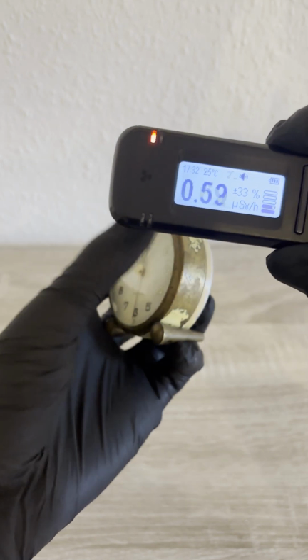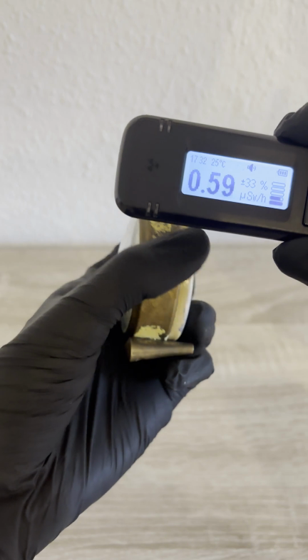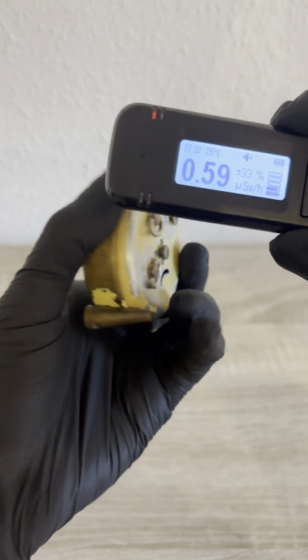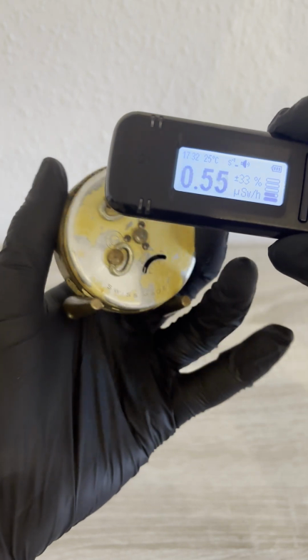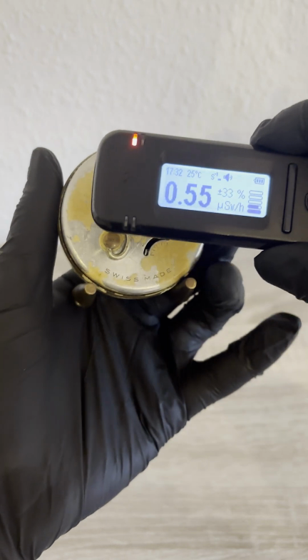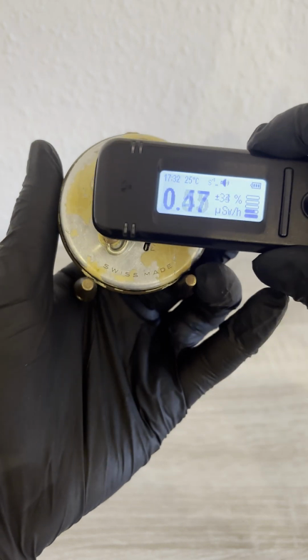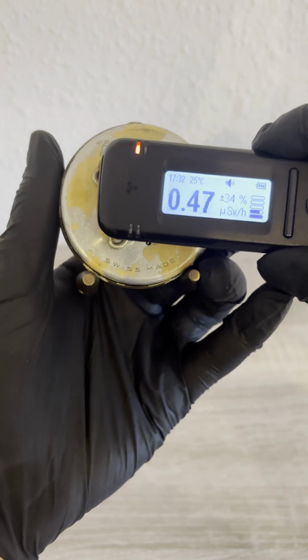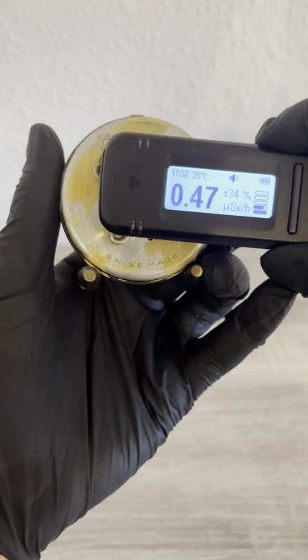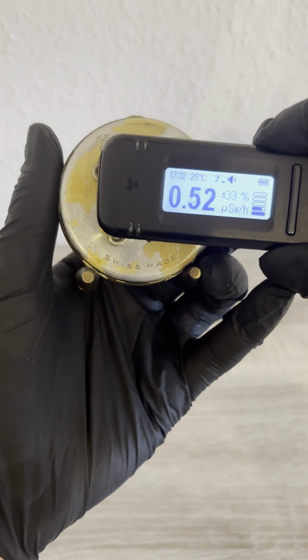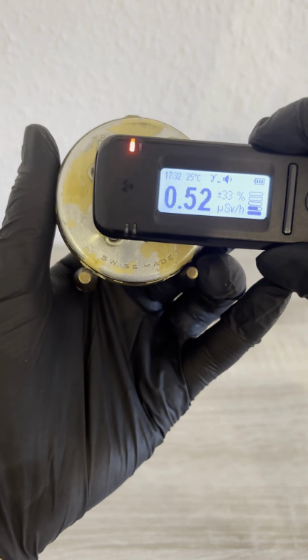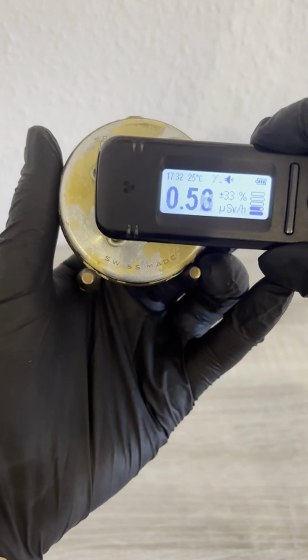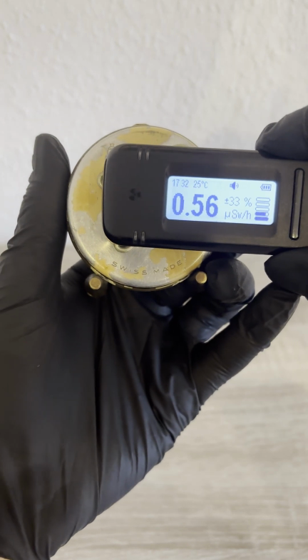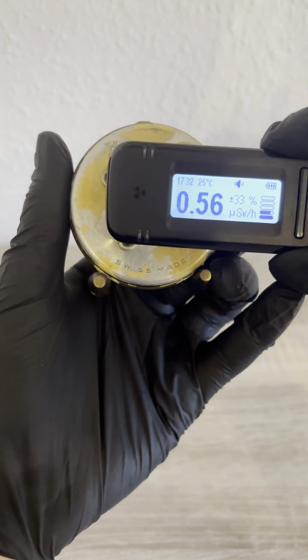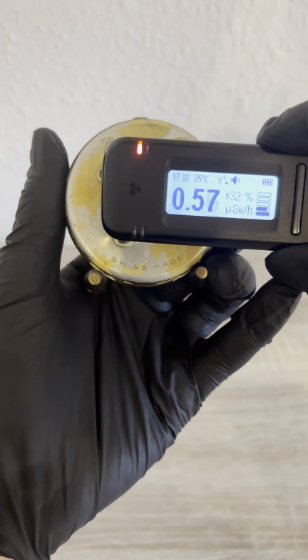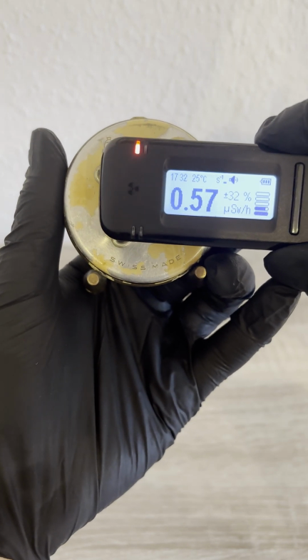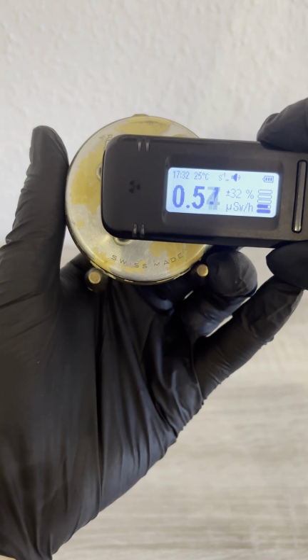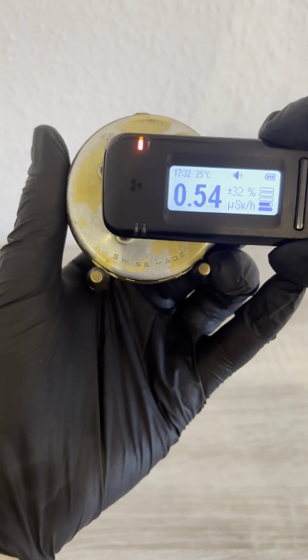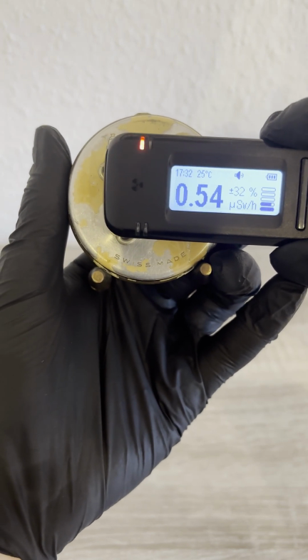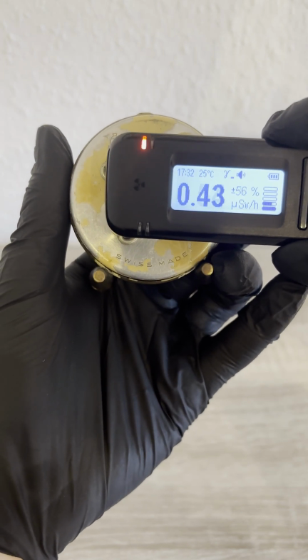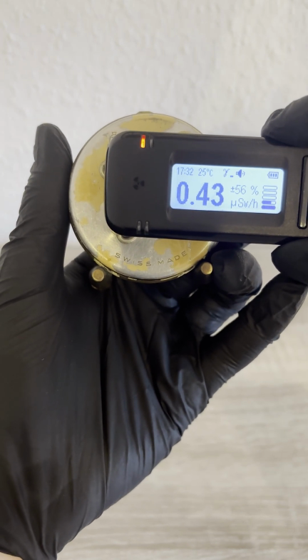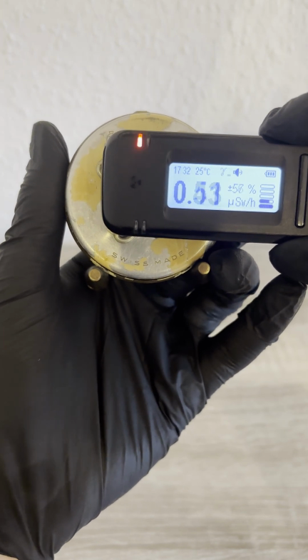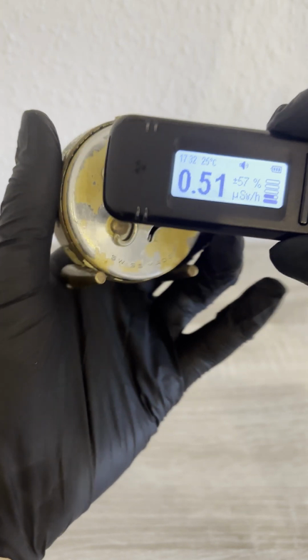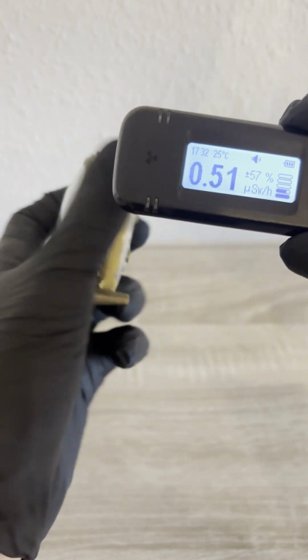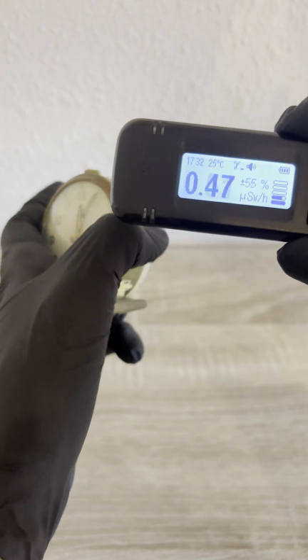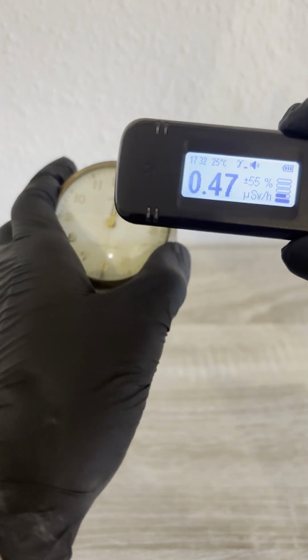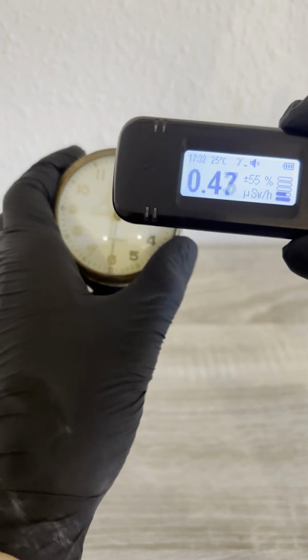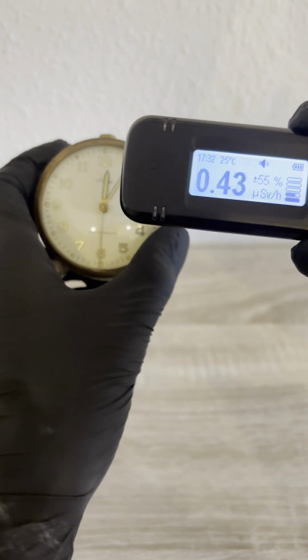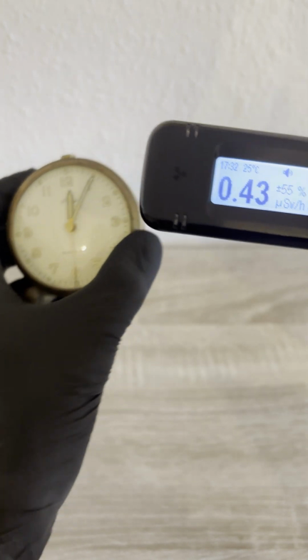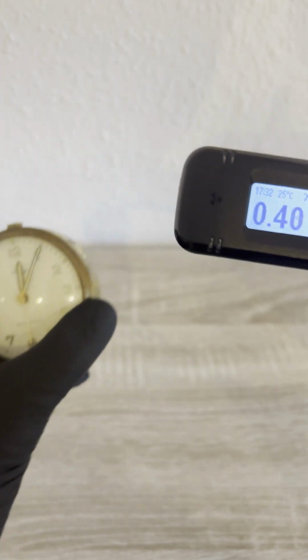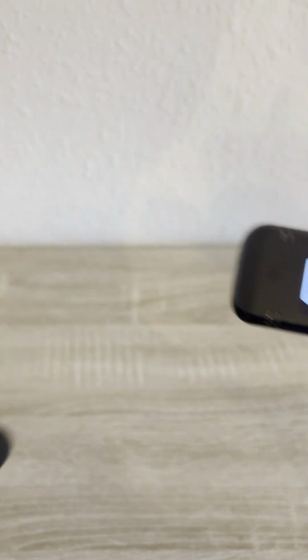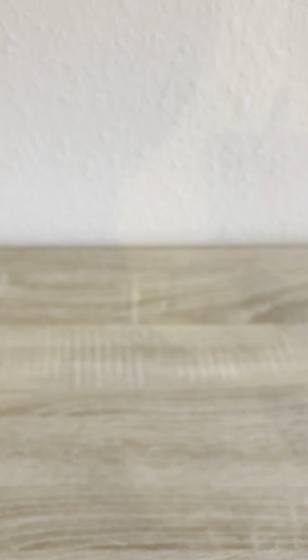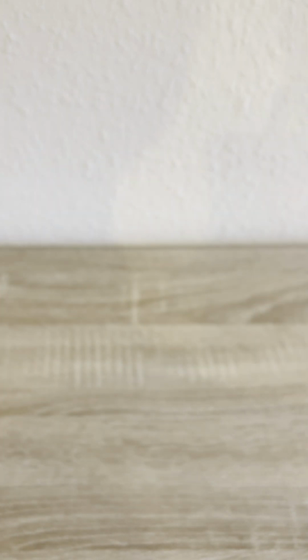It's safe to observe like this from a short distance, but handling old radium paint directly isn't recommended.